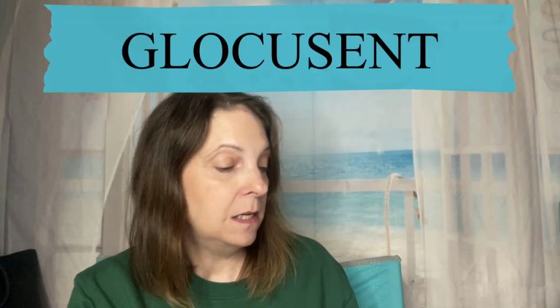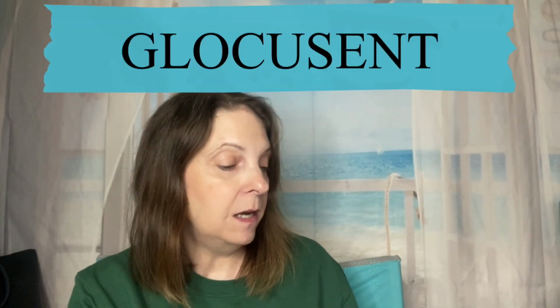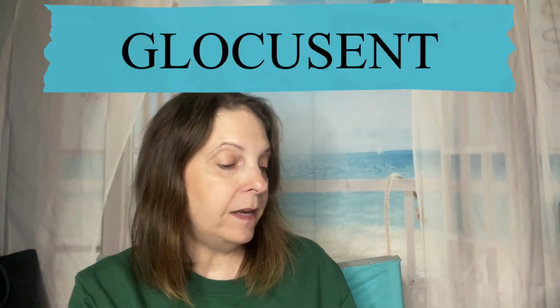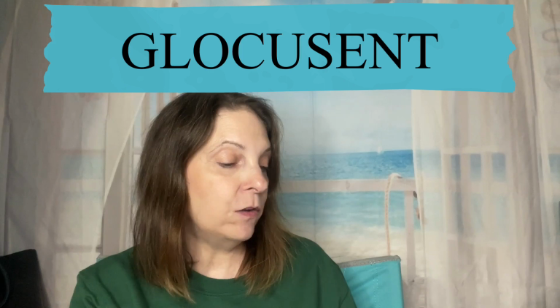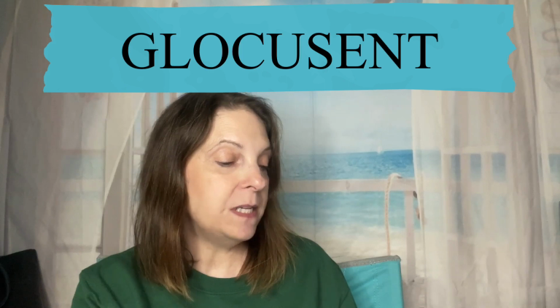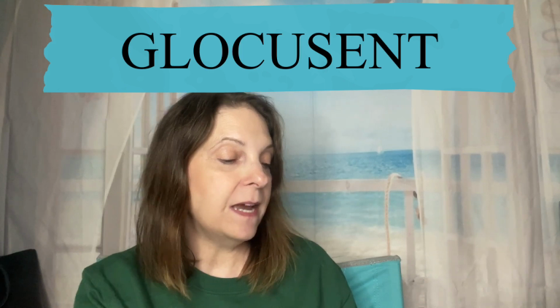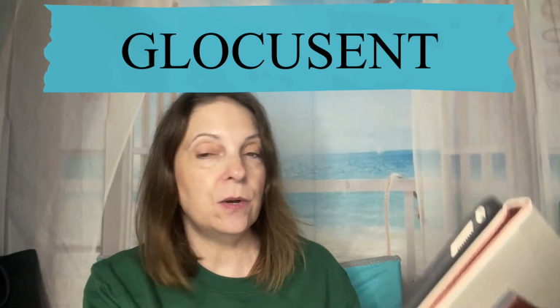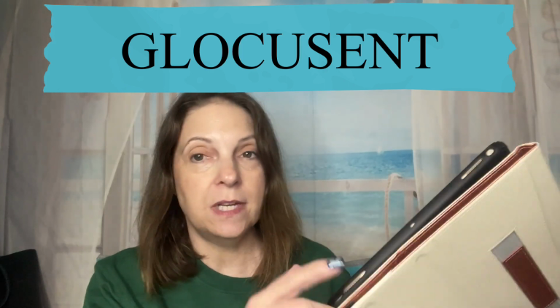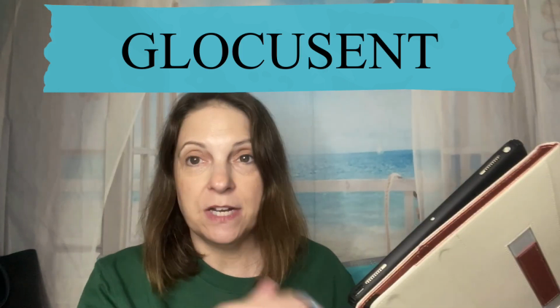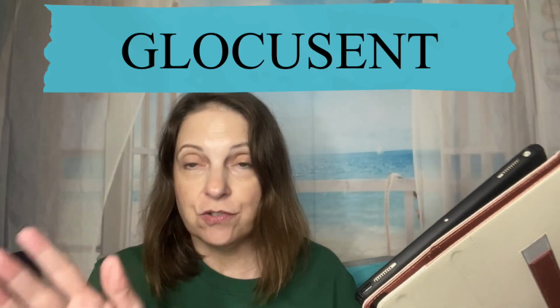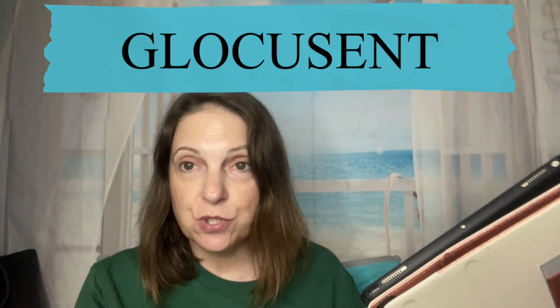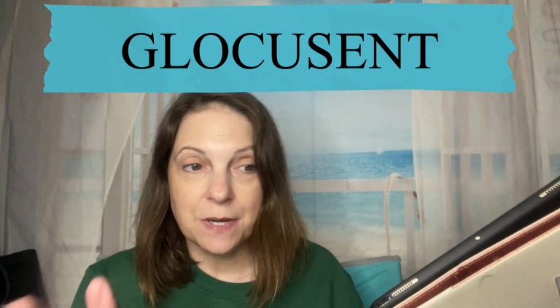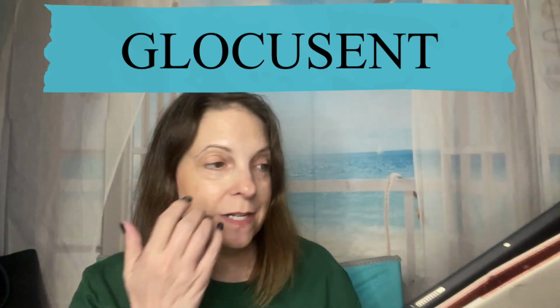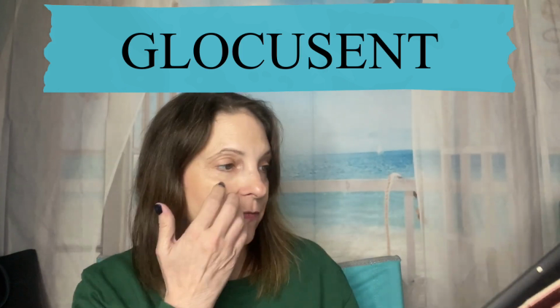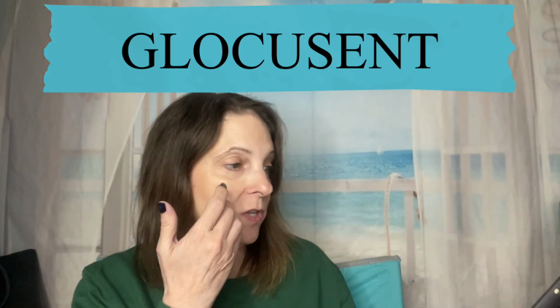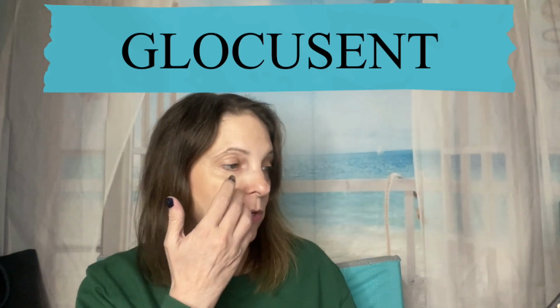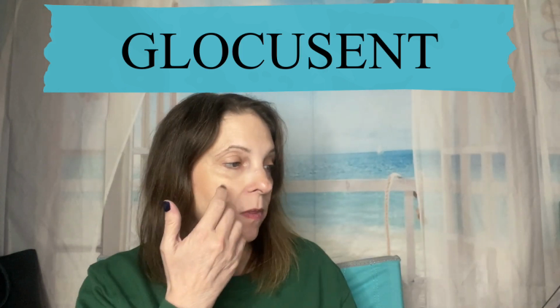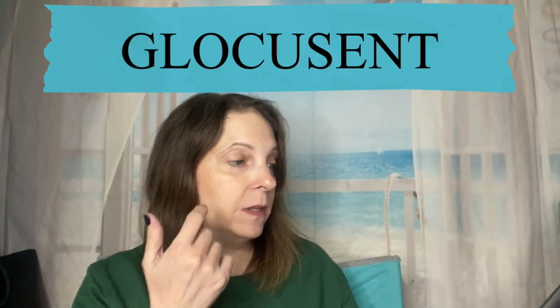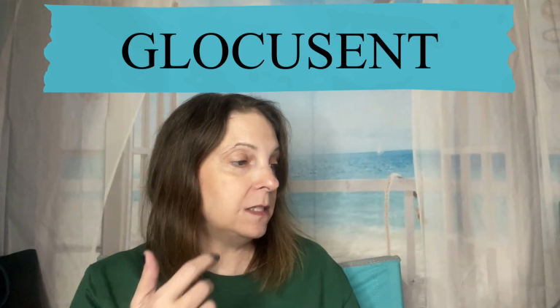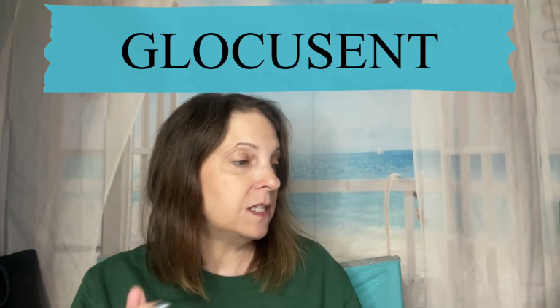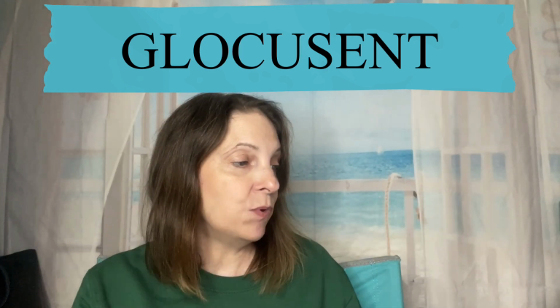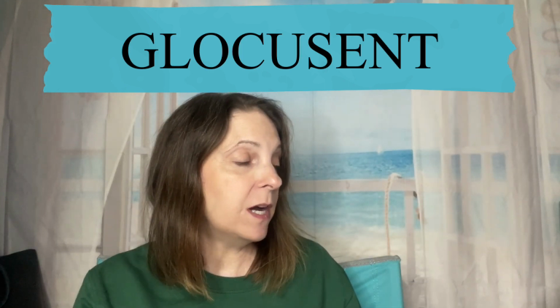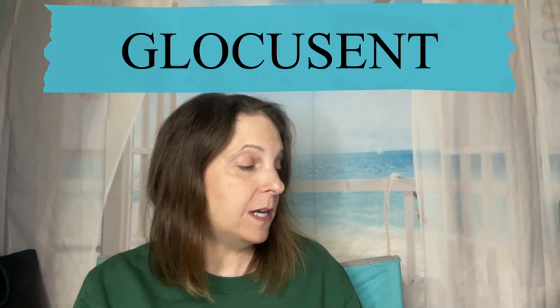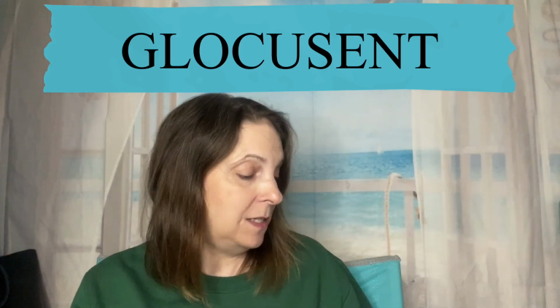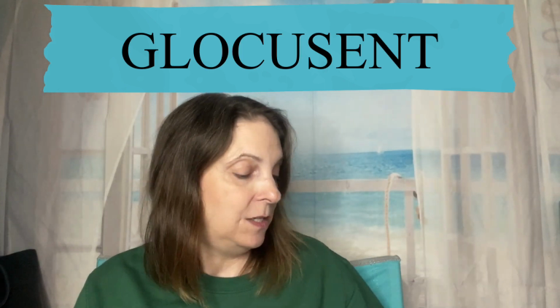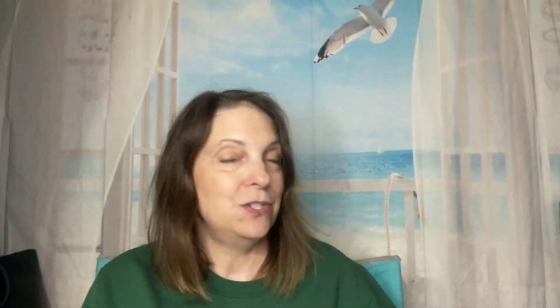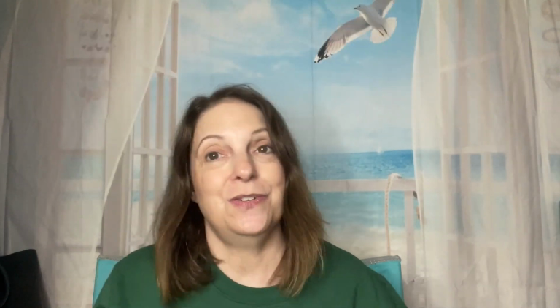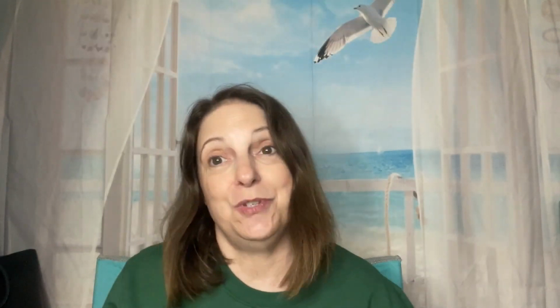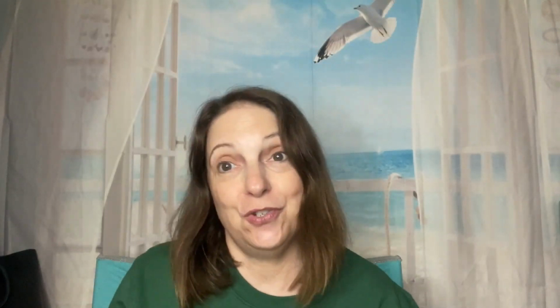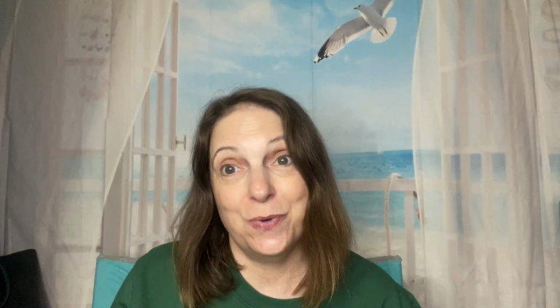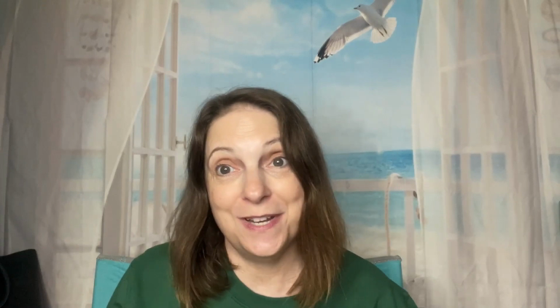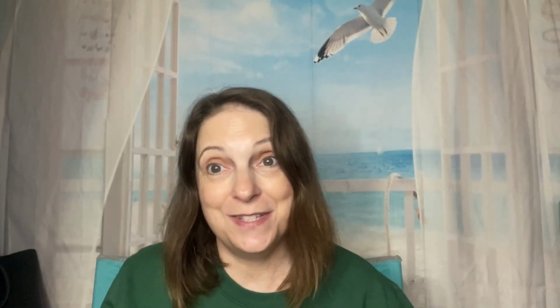It'll be down in my description box for you, the link to this product. So let me show you what it is.